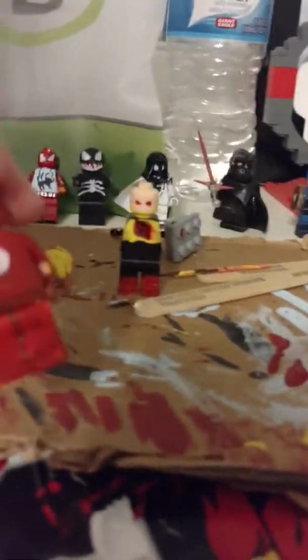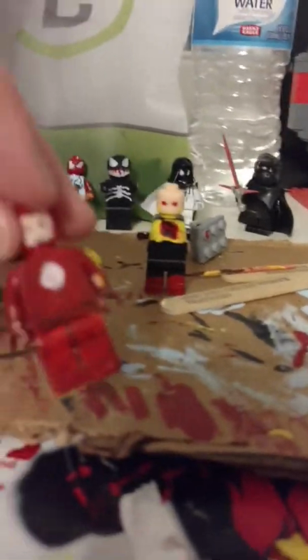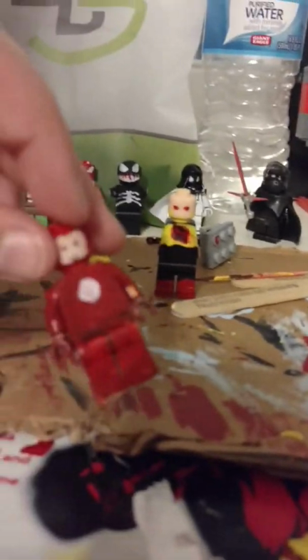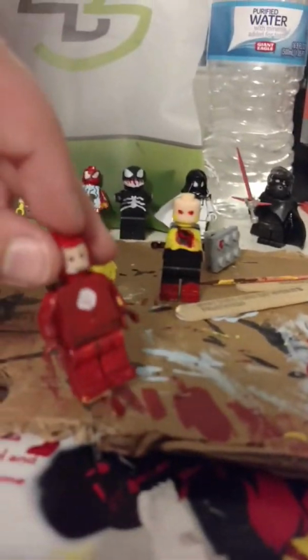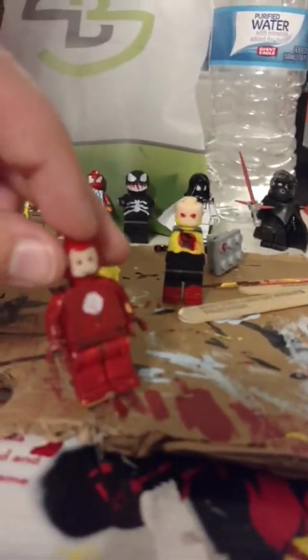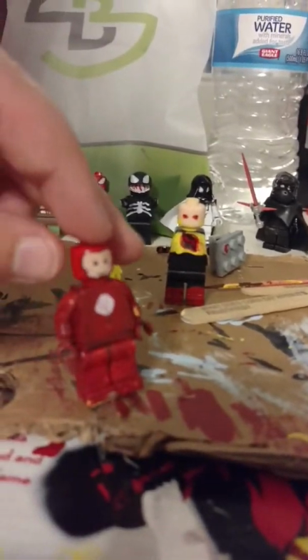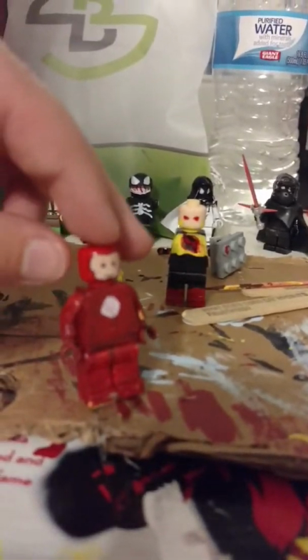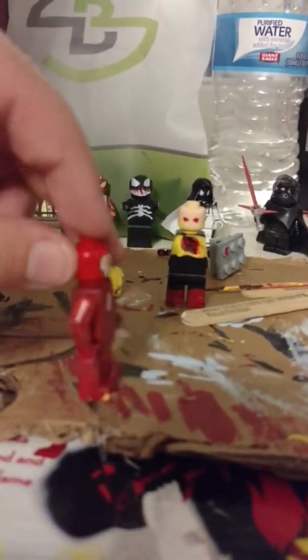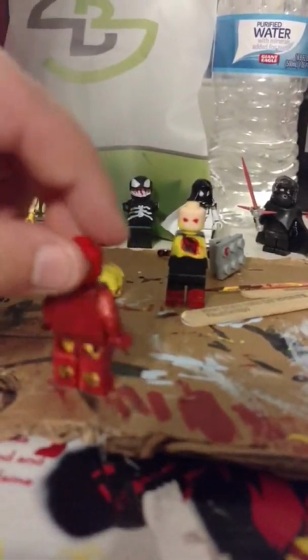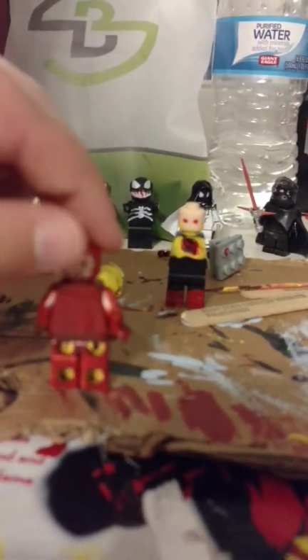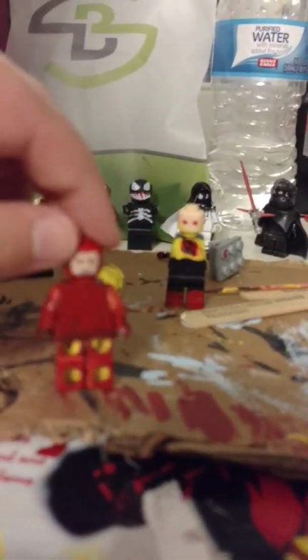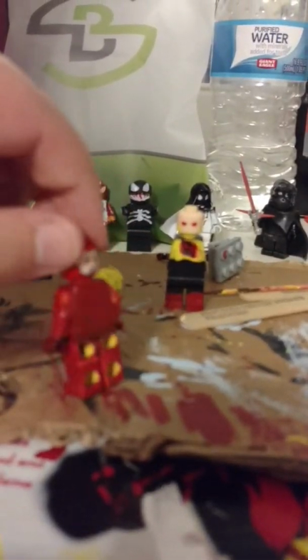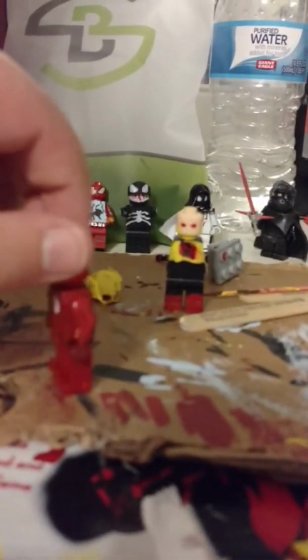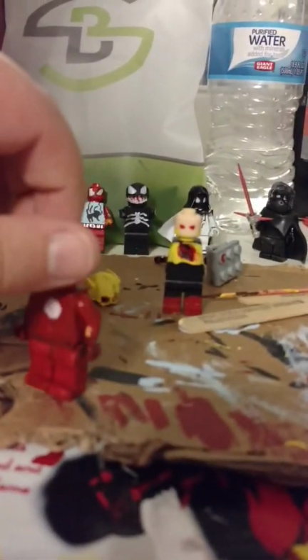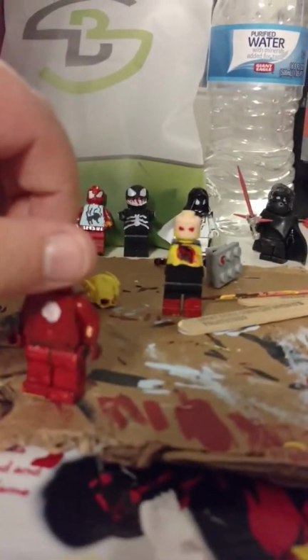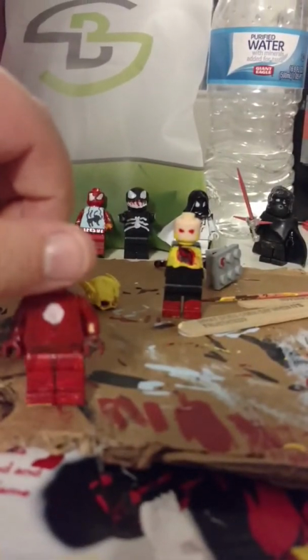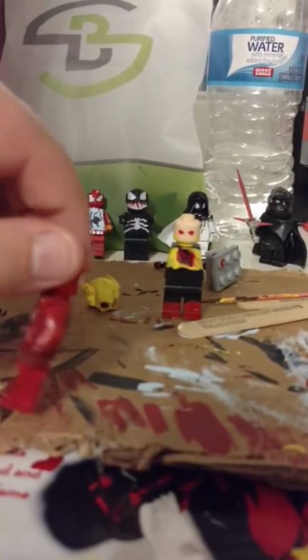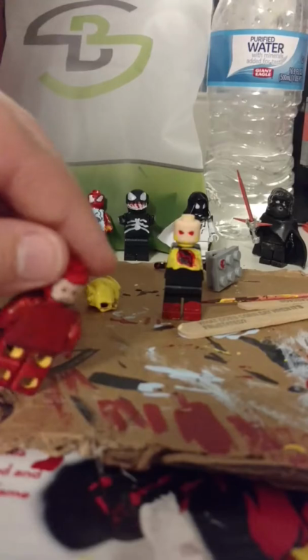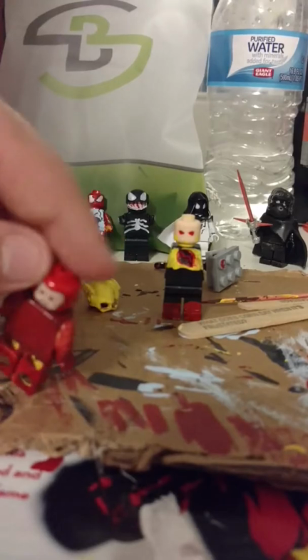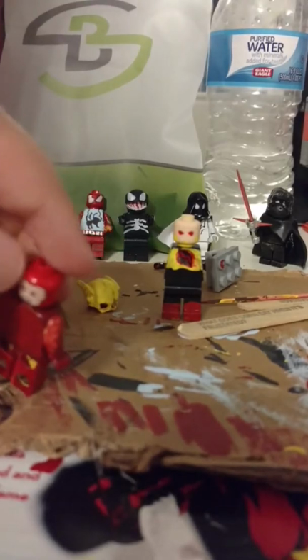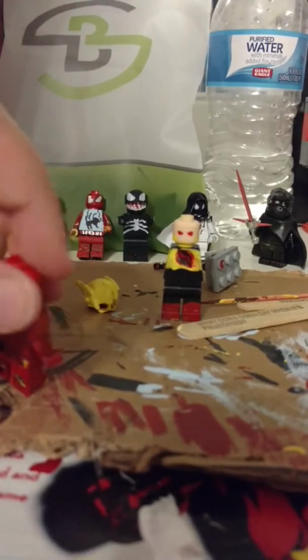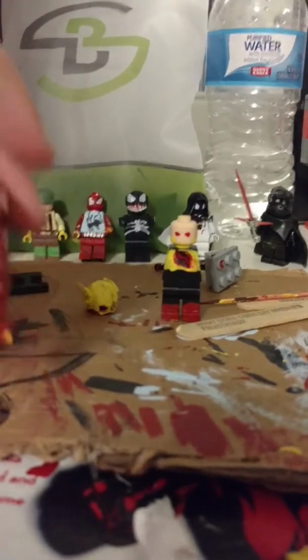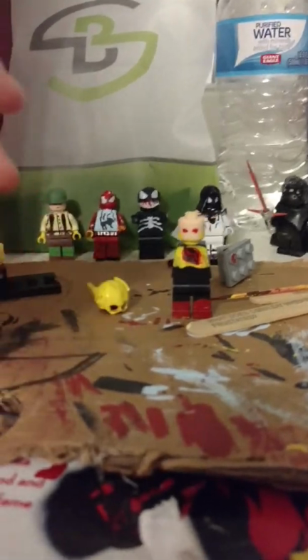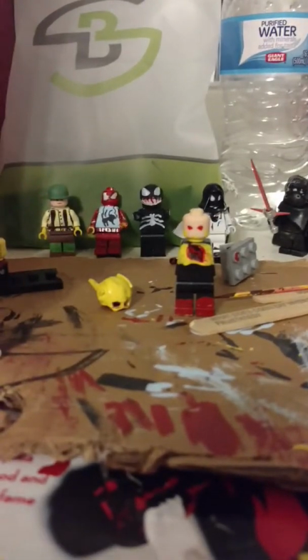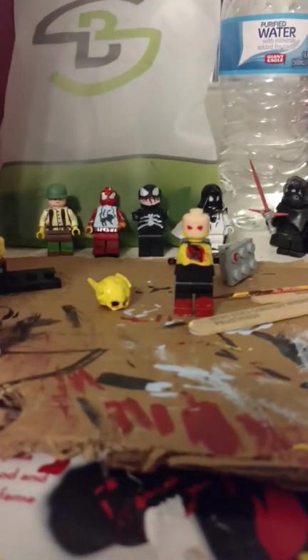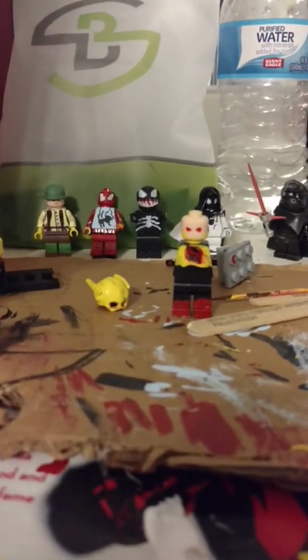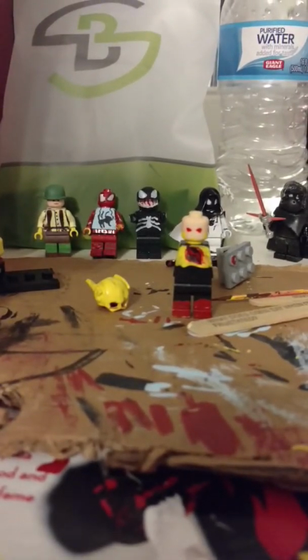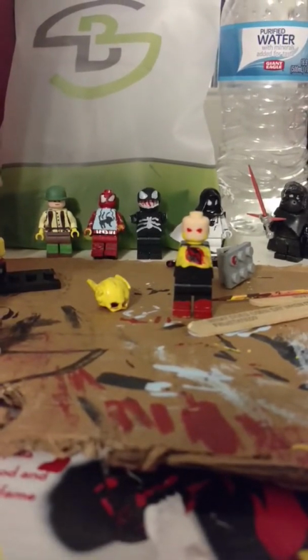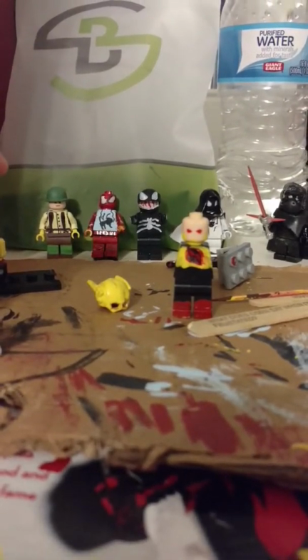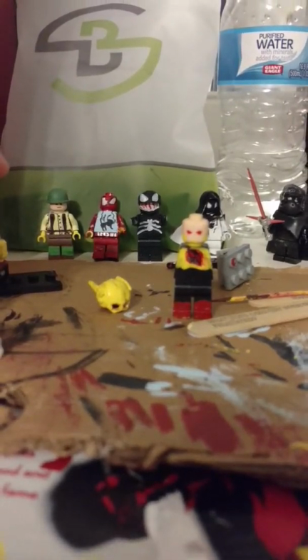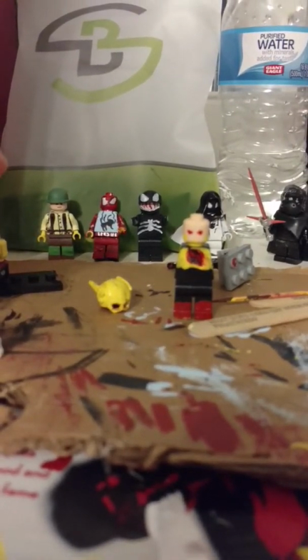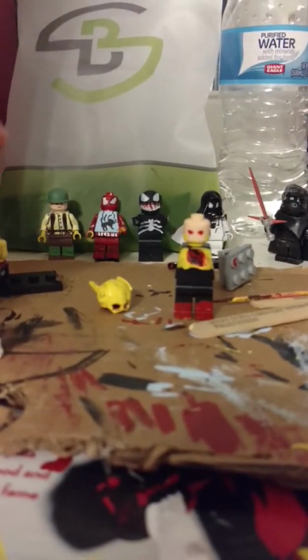Here I have the Flash. He doesn't have any of the details on, he doesn't have the cowl yet, obviously.